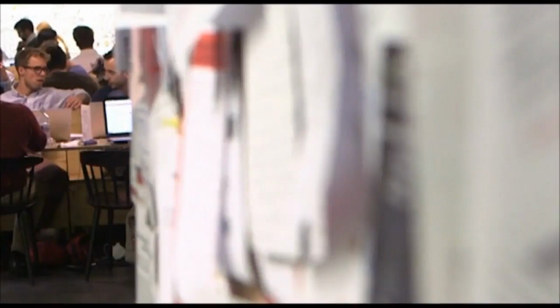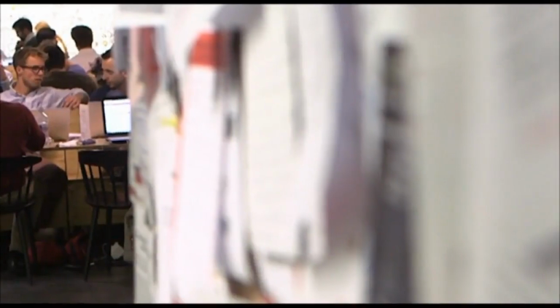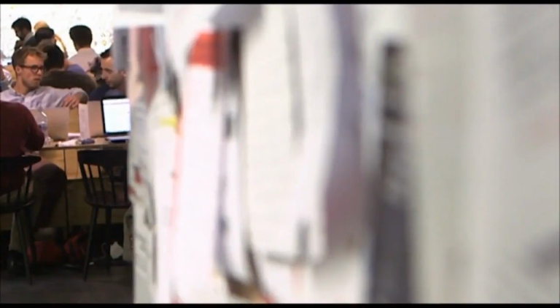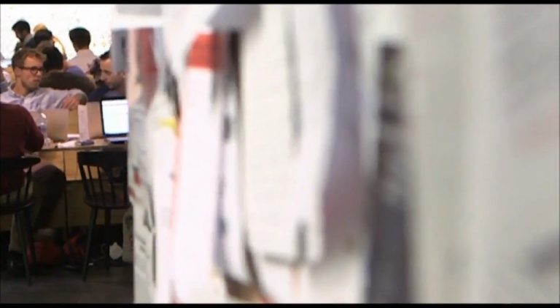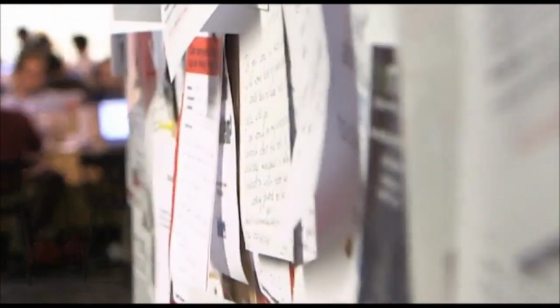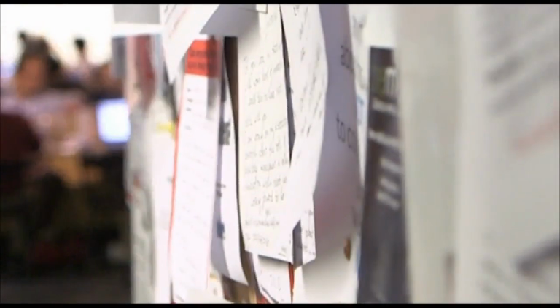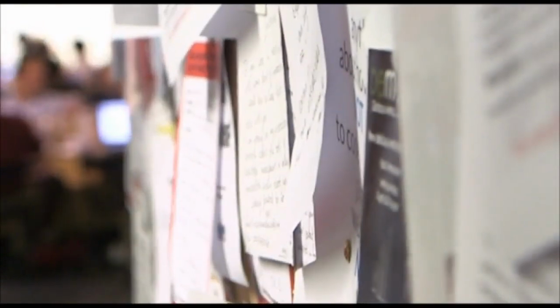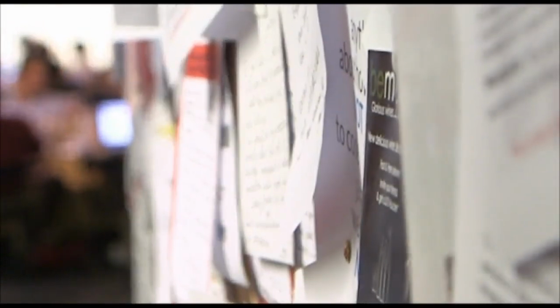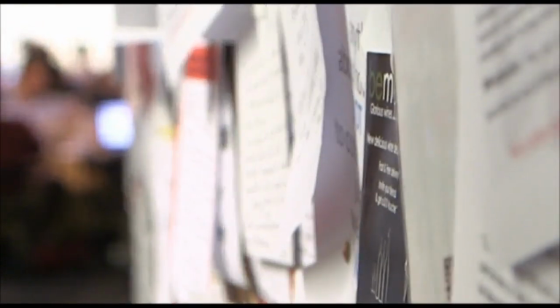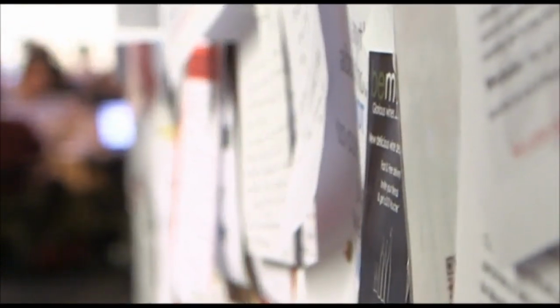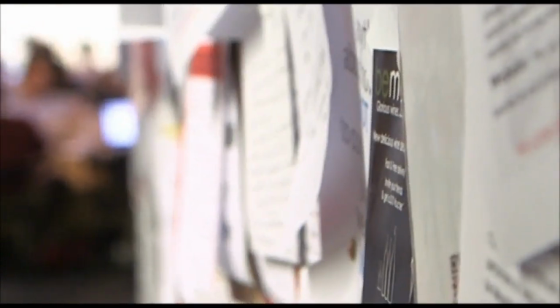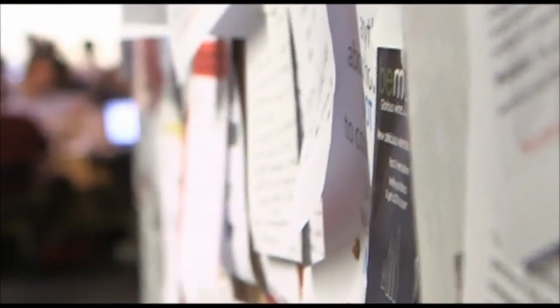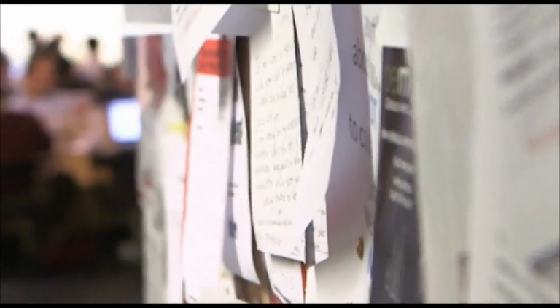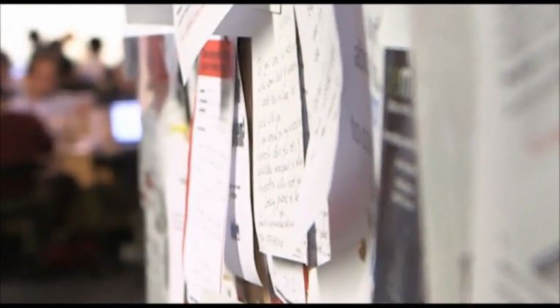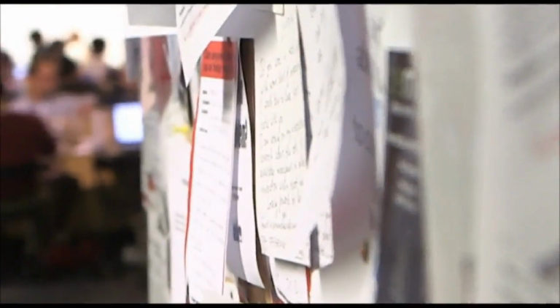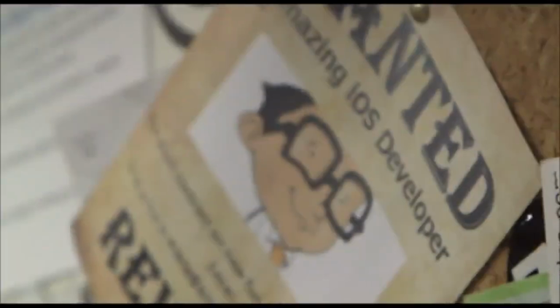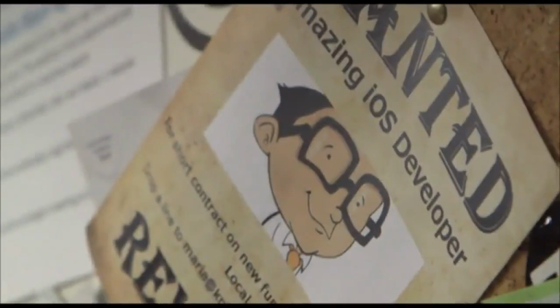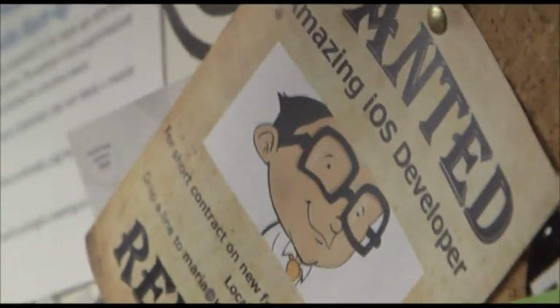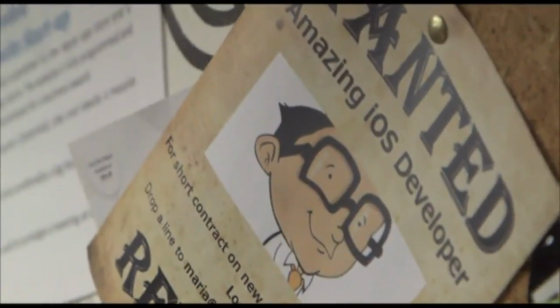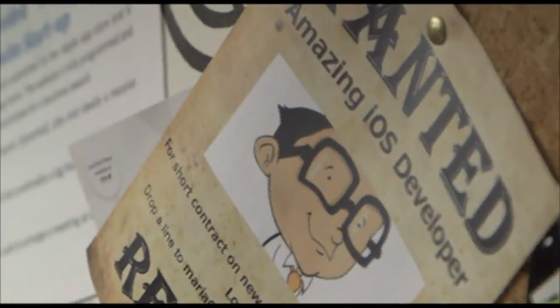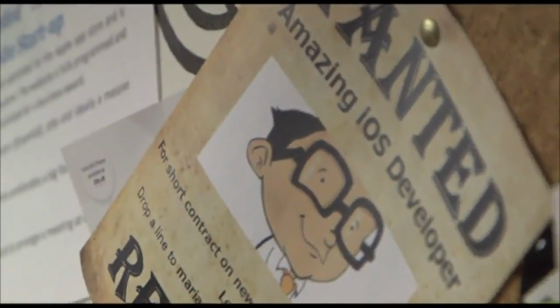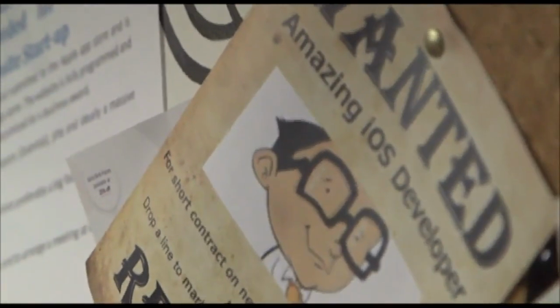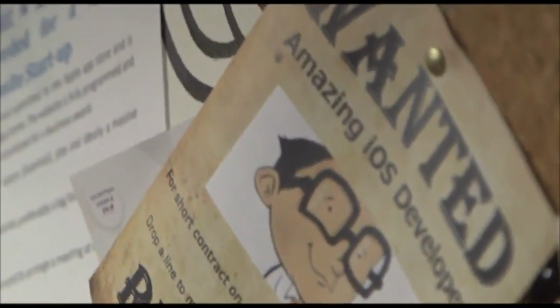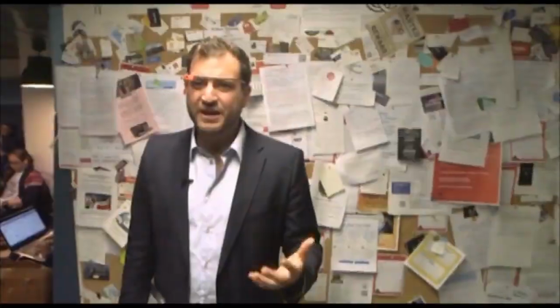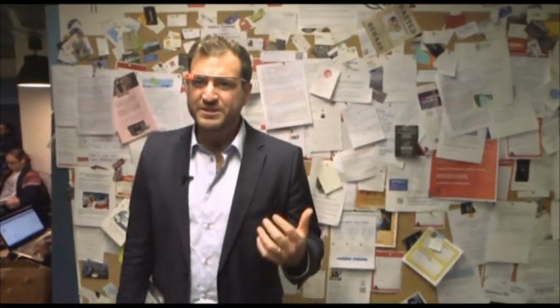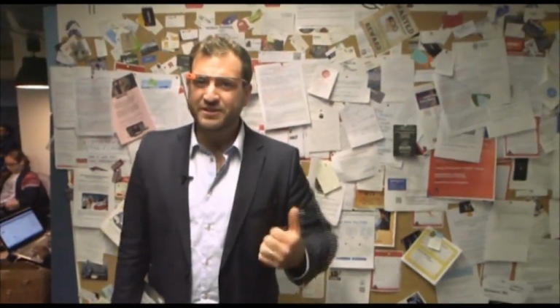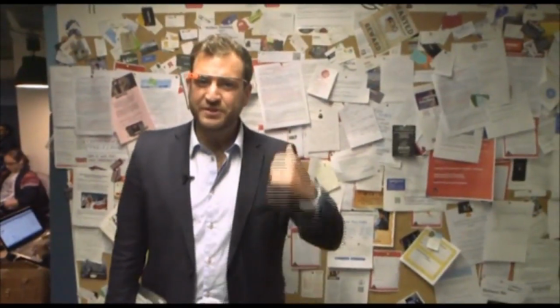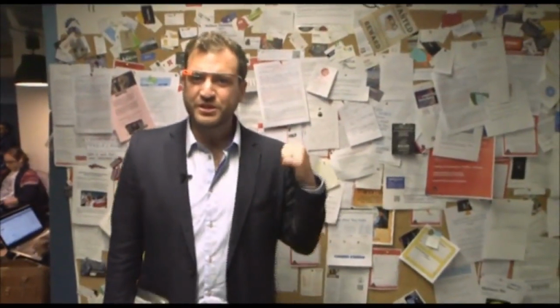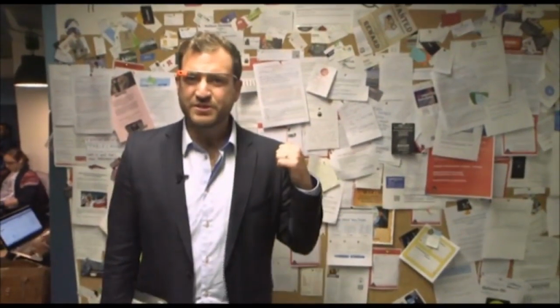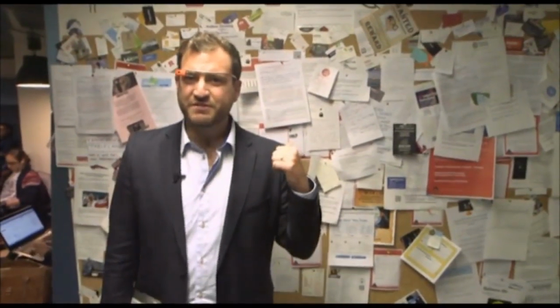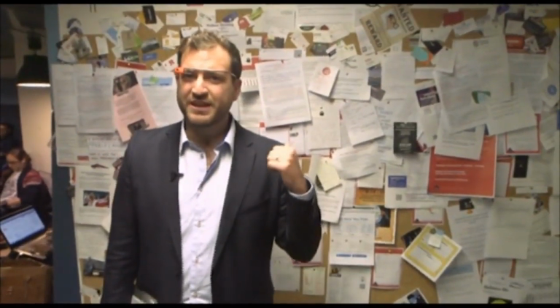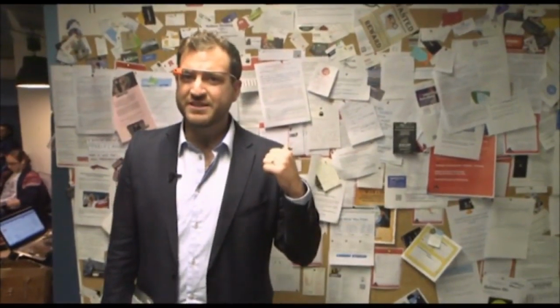Right behind me is the Campus message board. We clear it once a week and then 48 hours later it usually looks something like this.